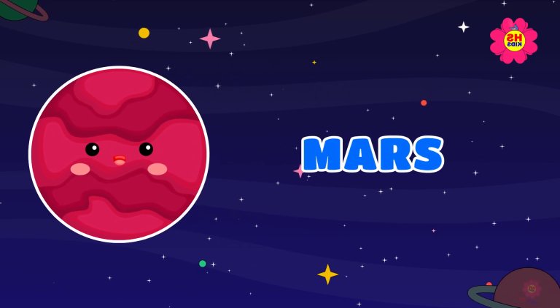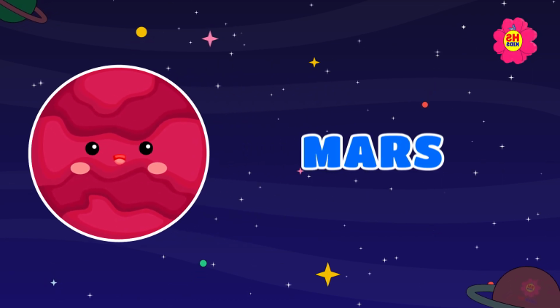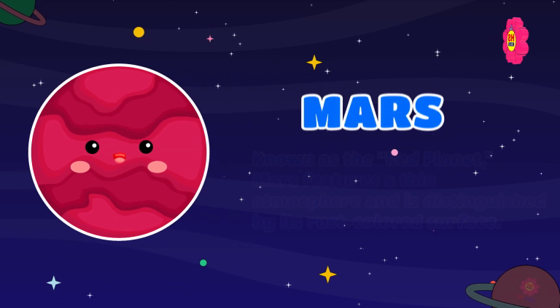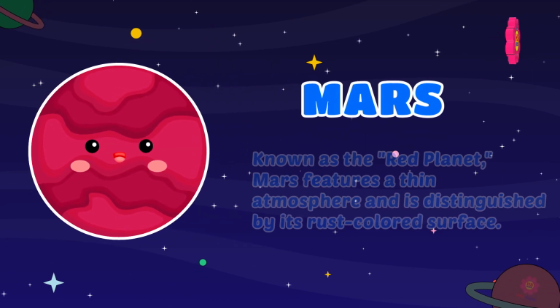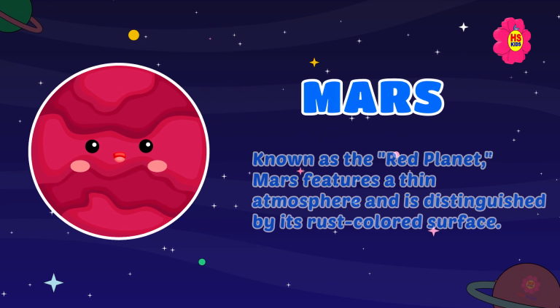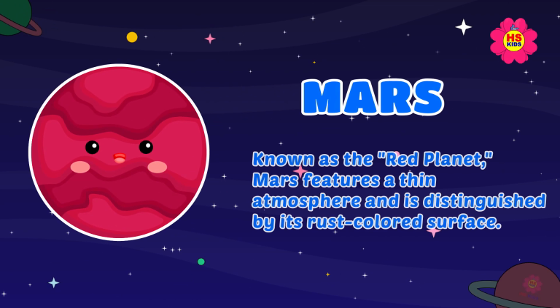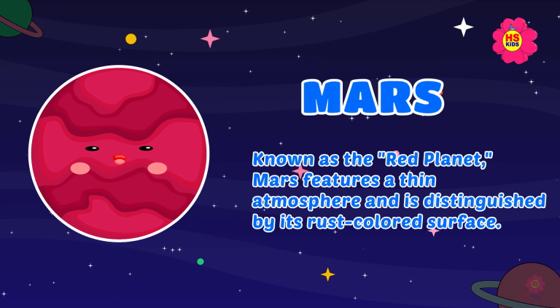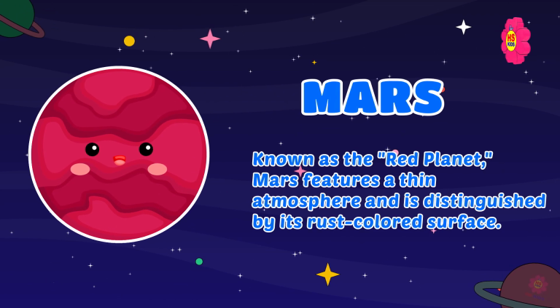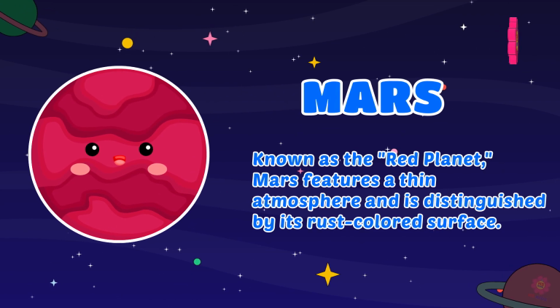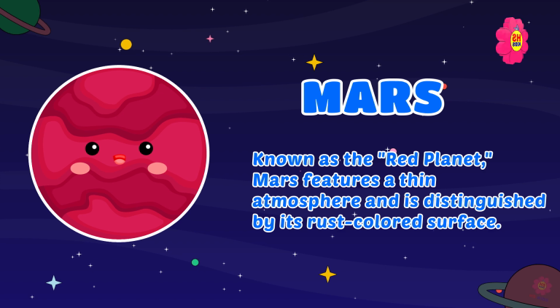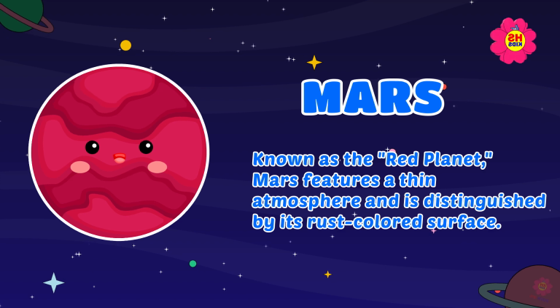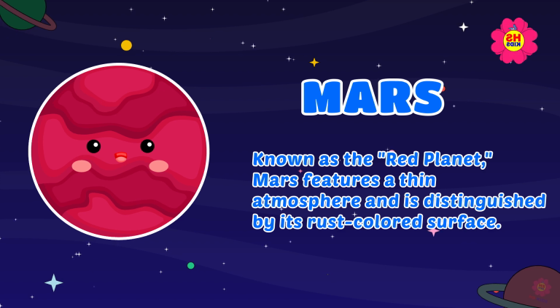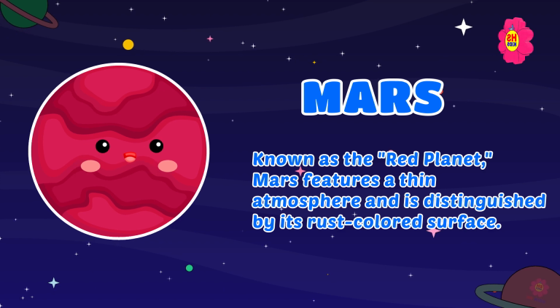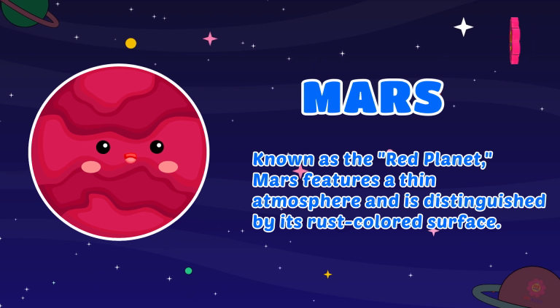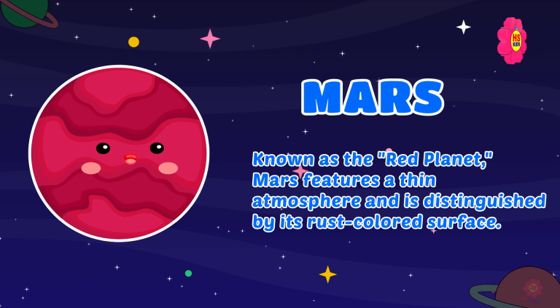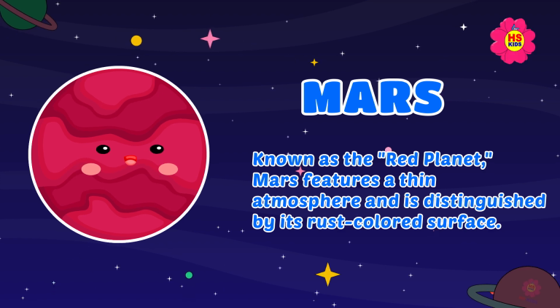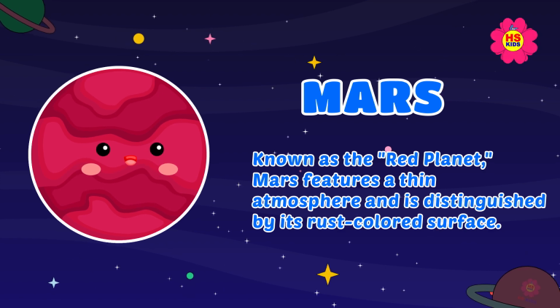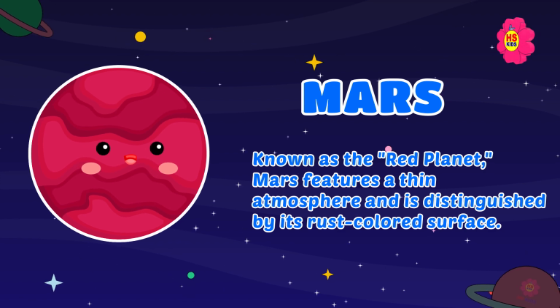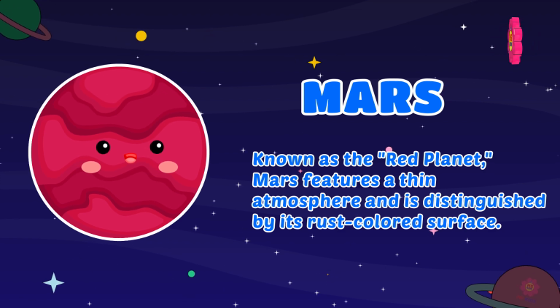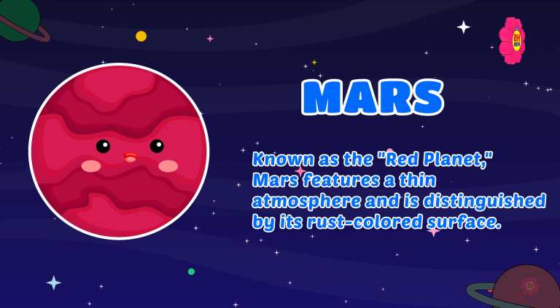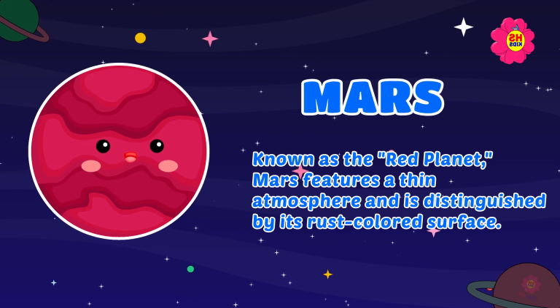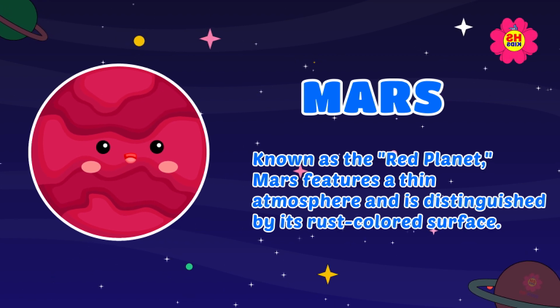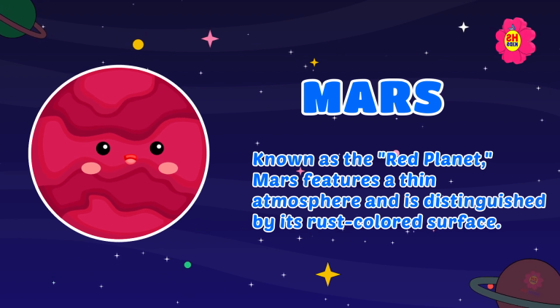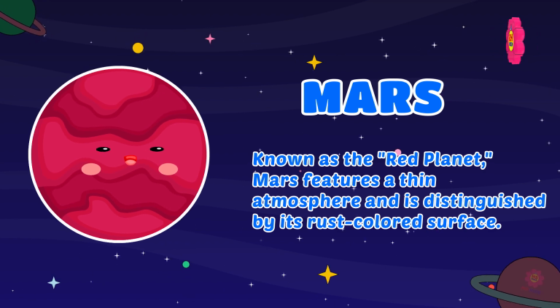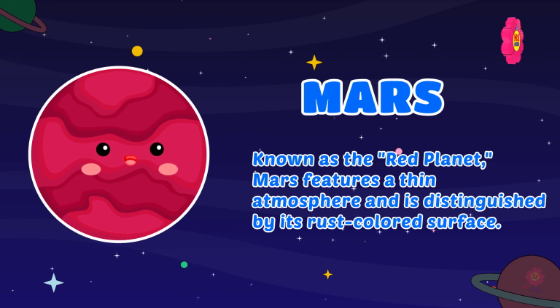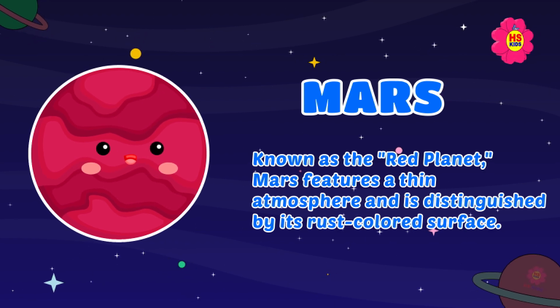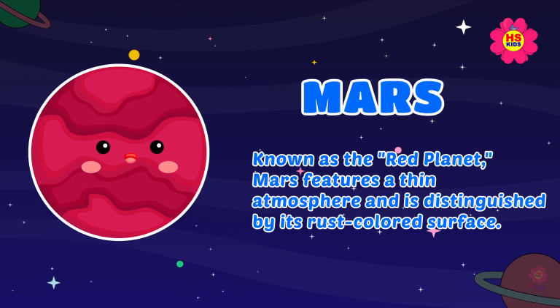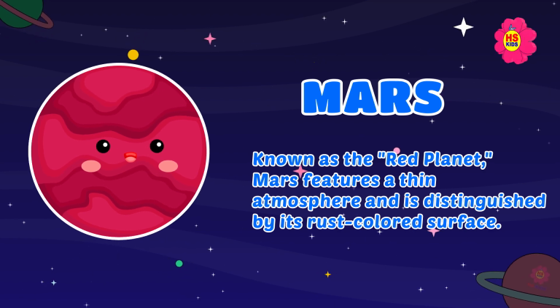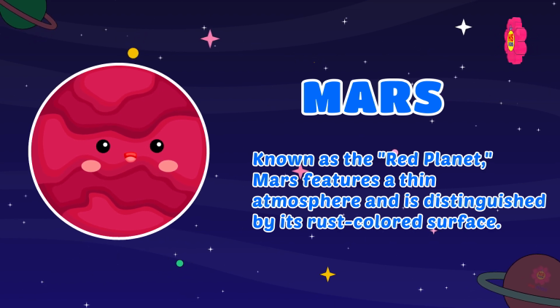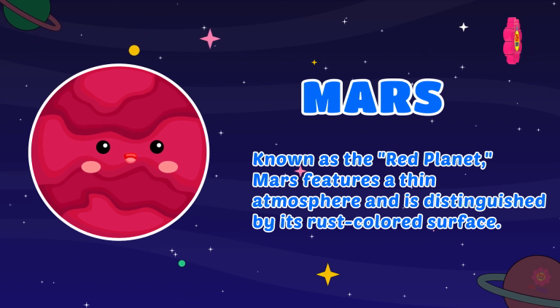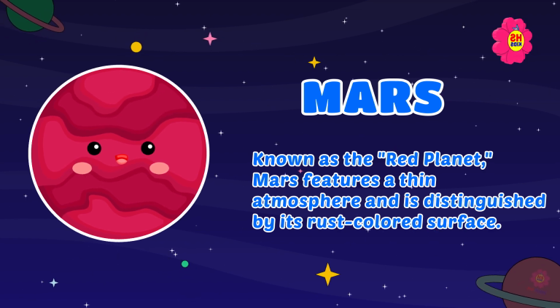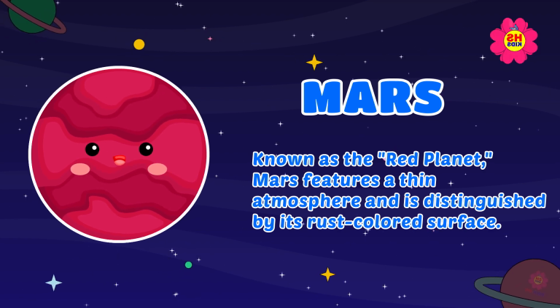Mars: known as the red planet, Mars features a thin atmosphere and is distinguished by its rust-colored surface.